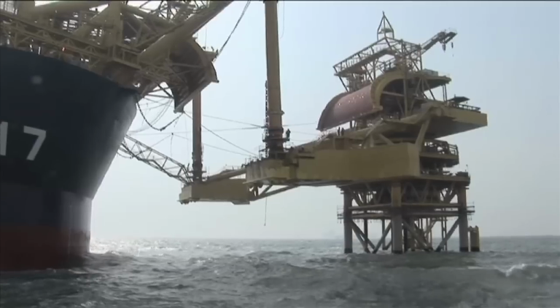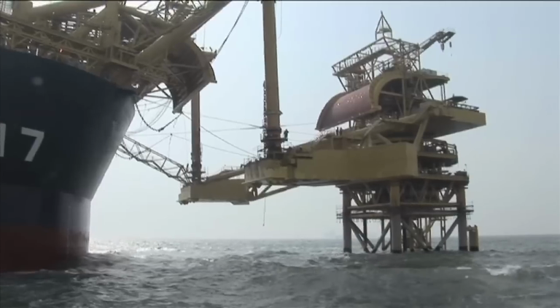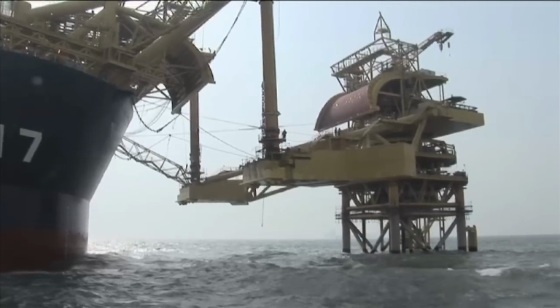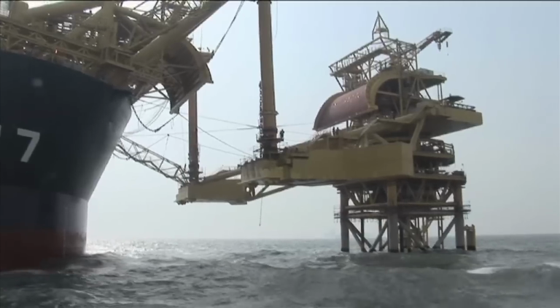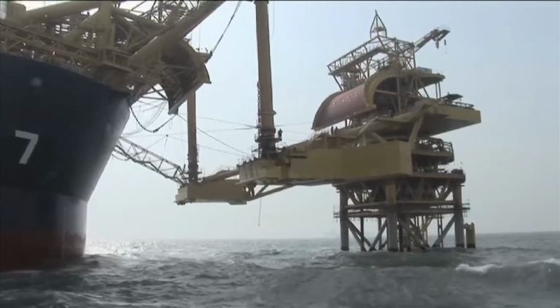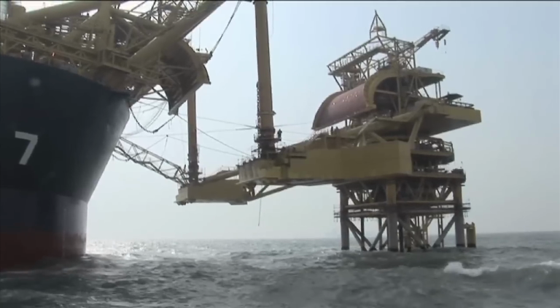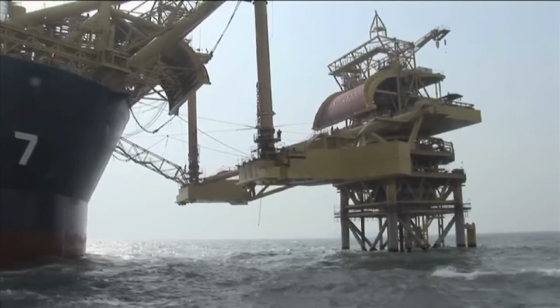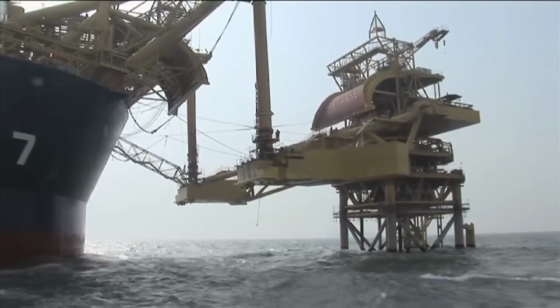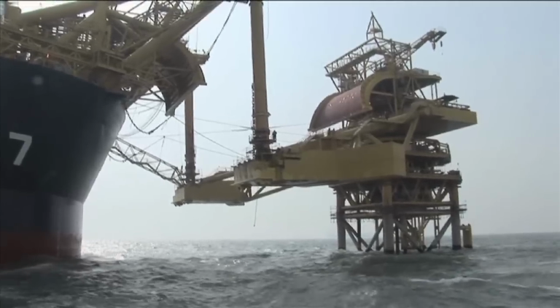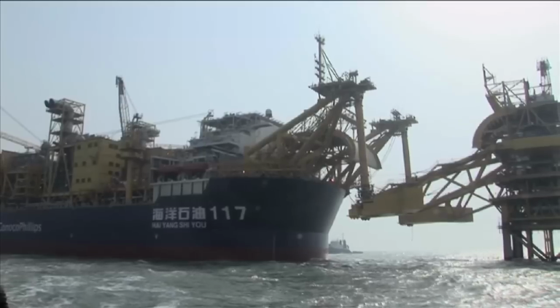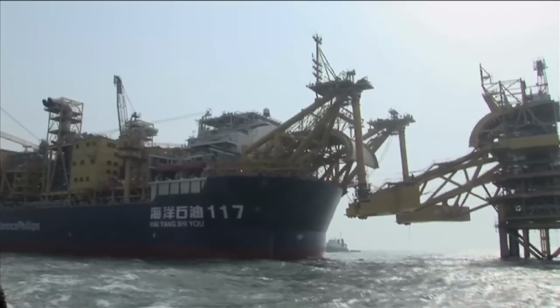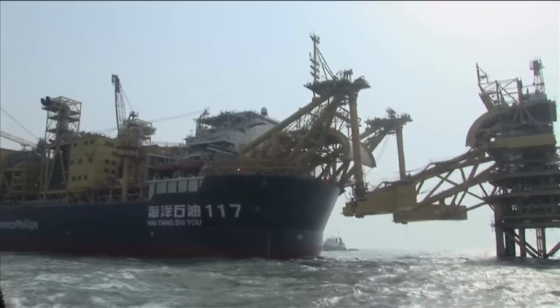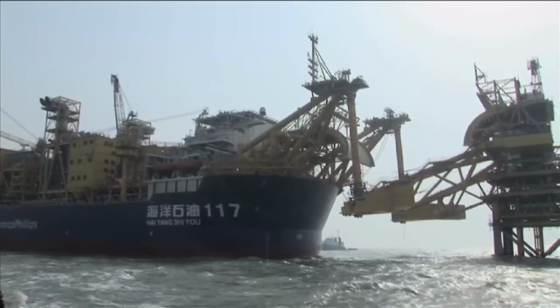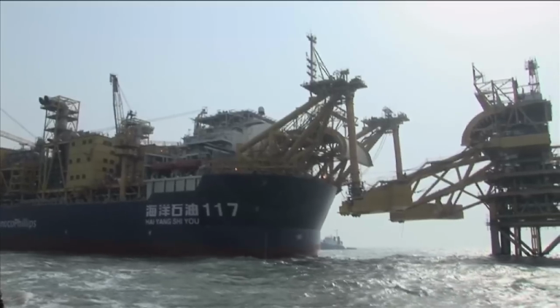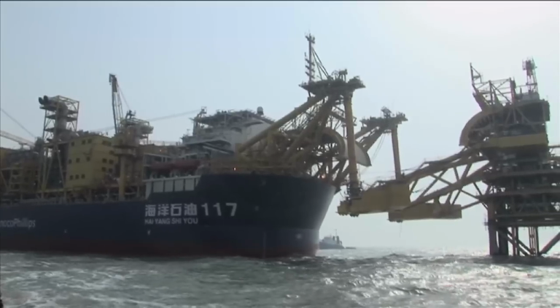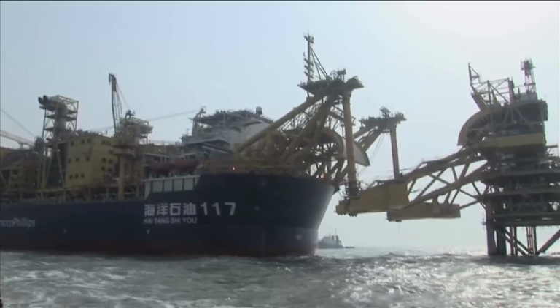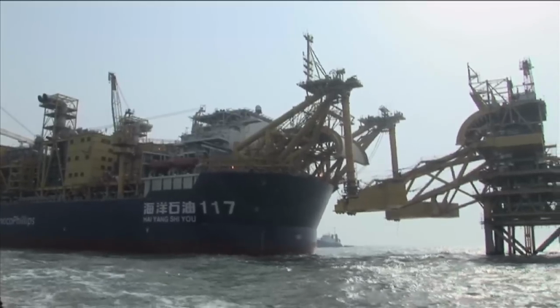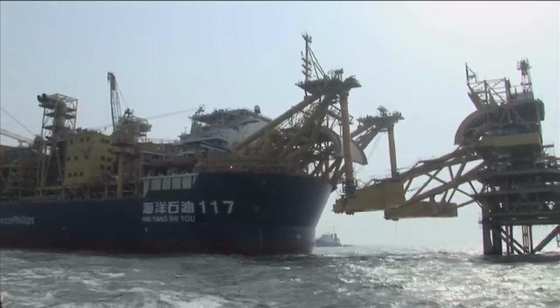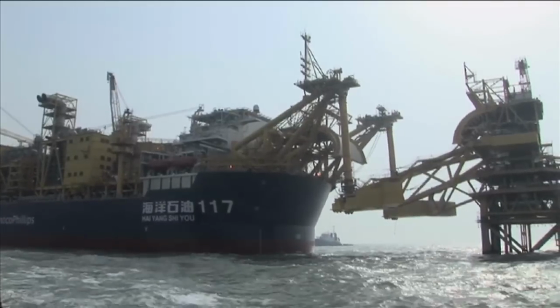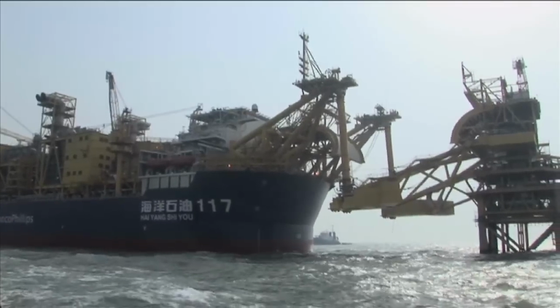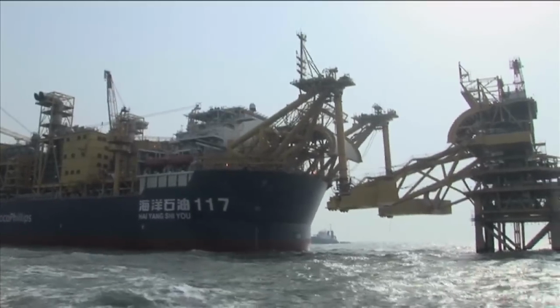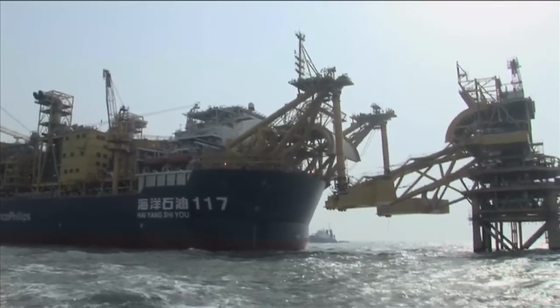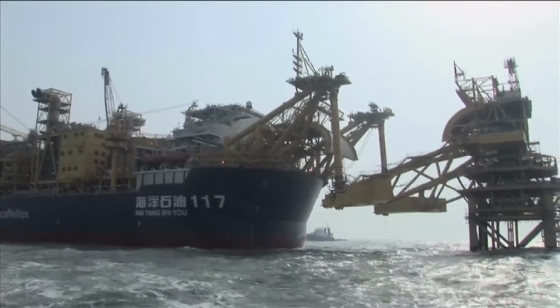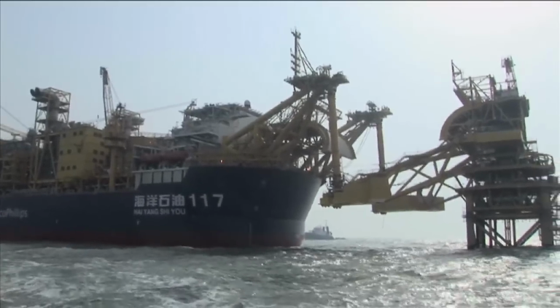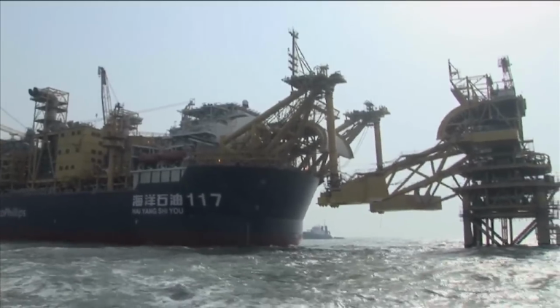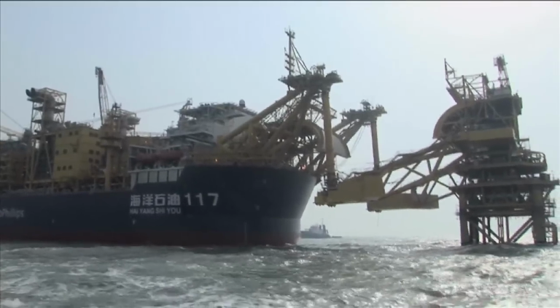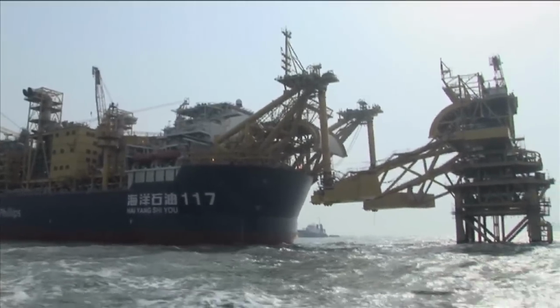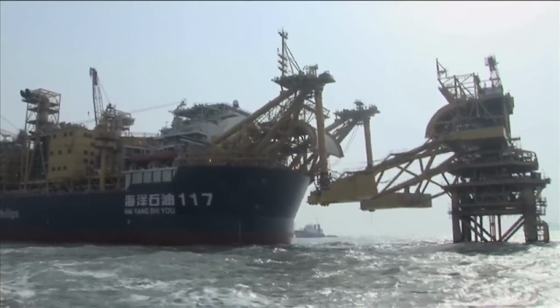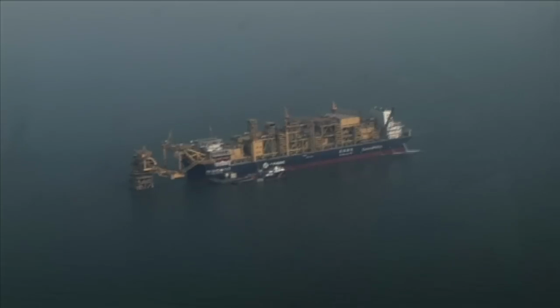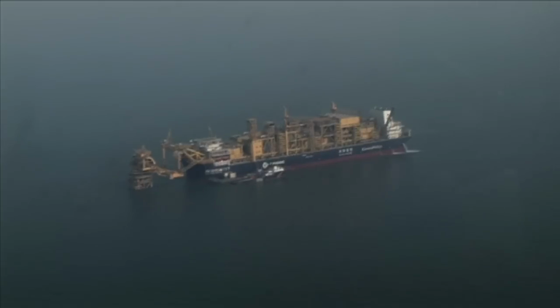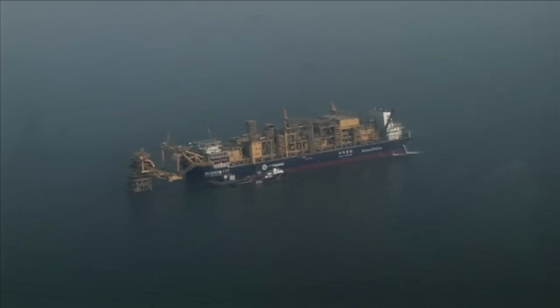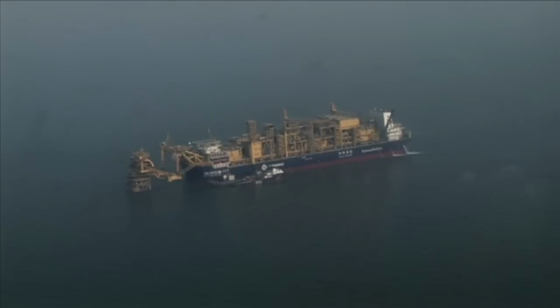At peak, the completed facility will be capable of producing 190,000 barrels of oil a day.